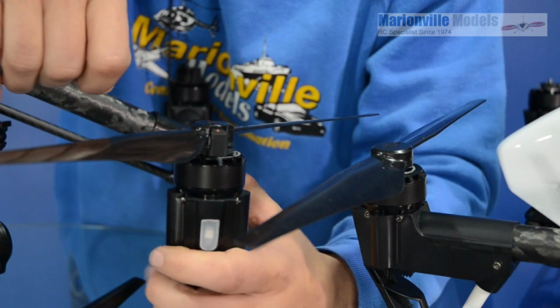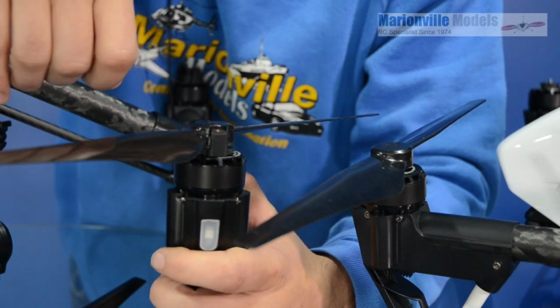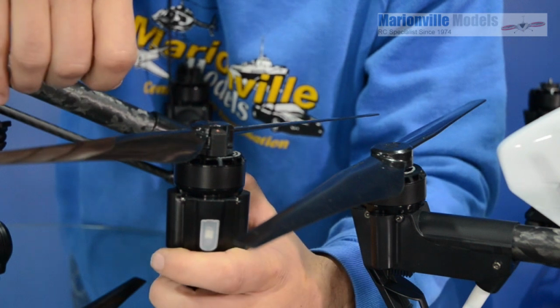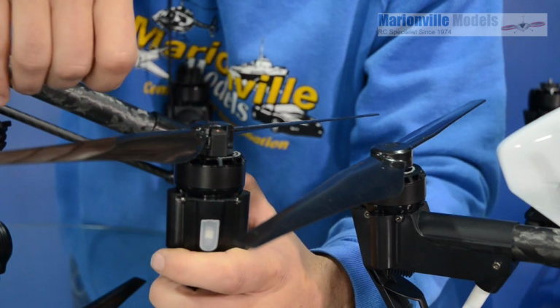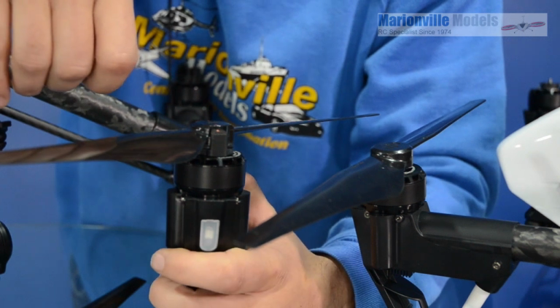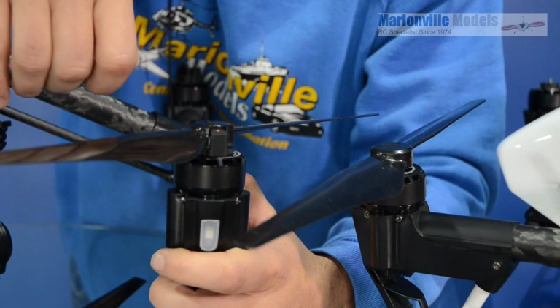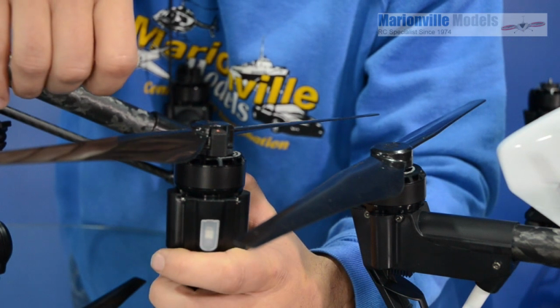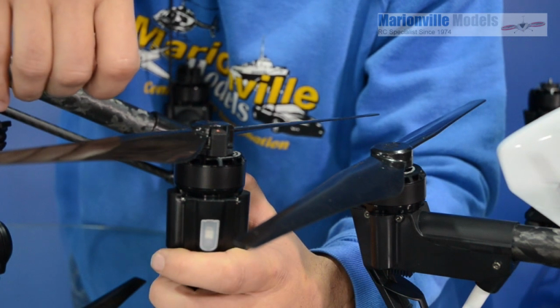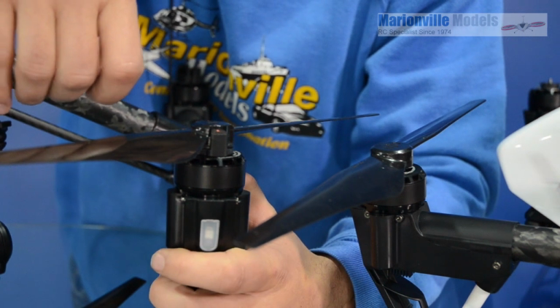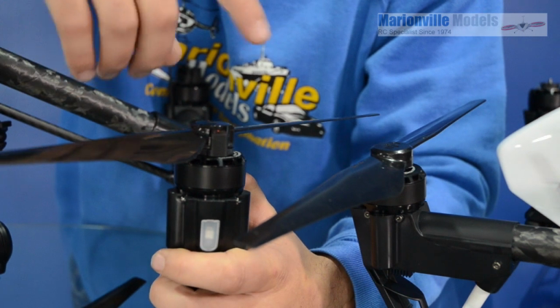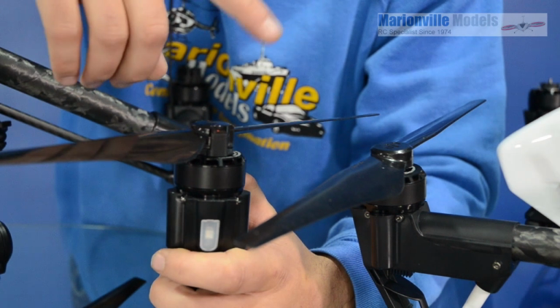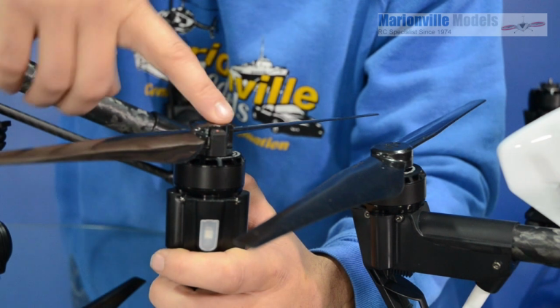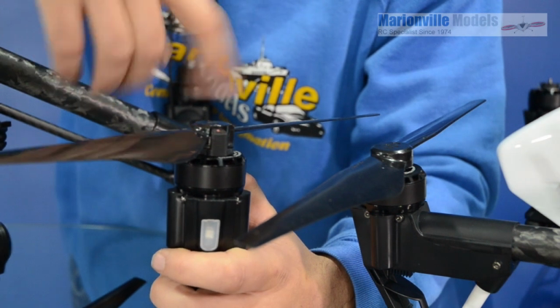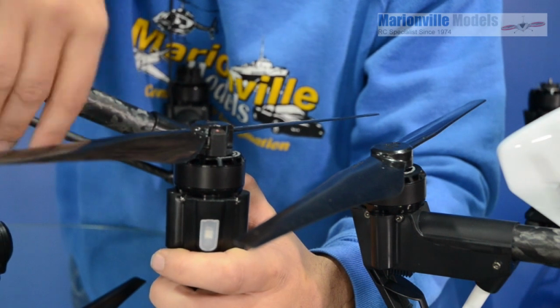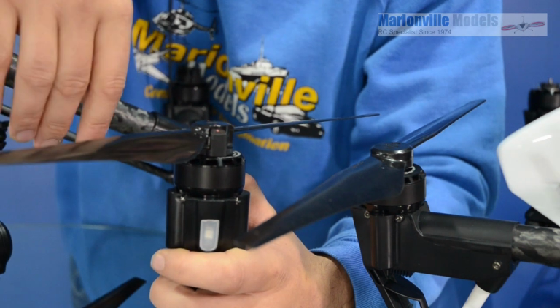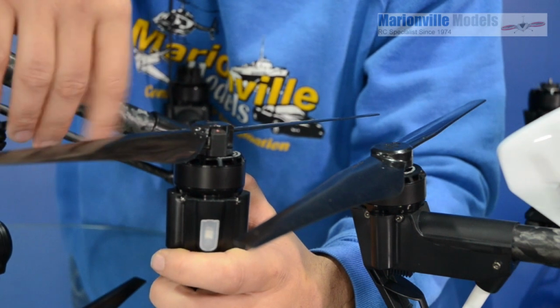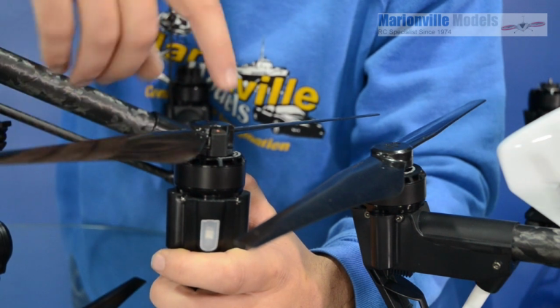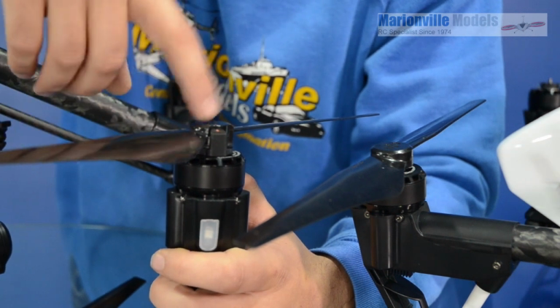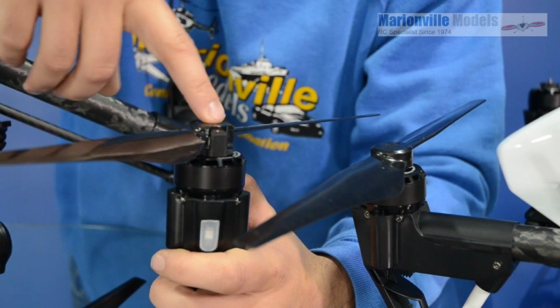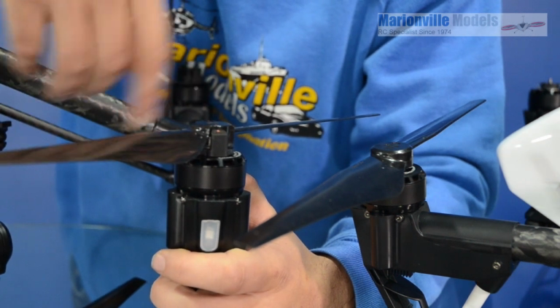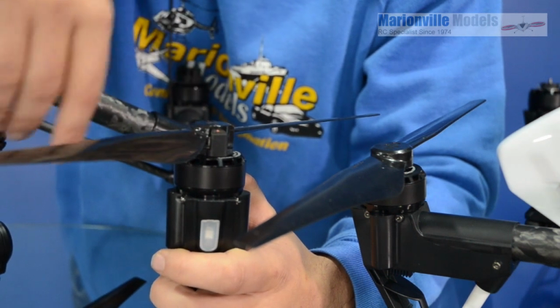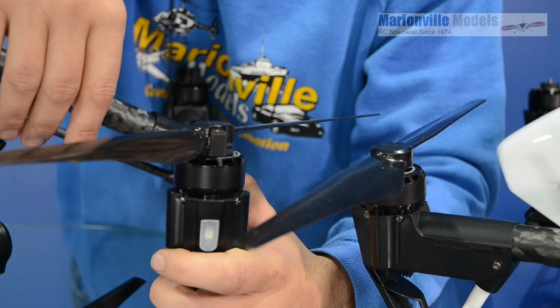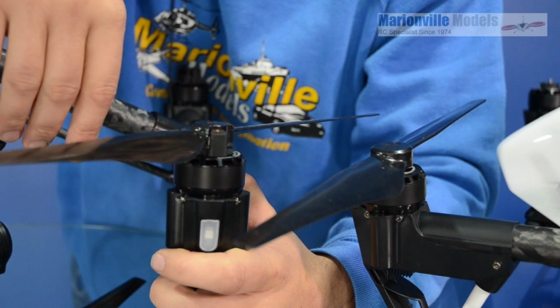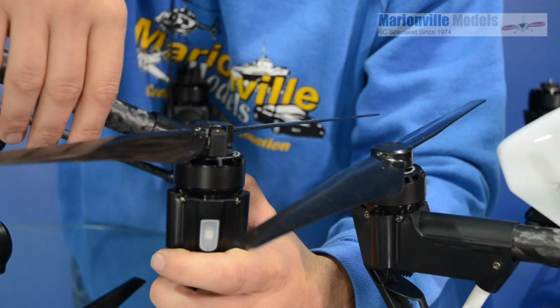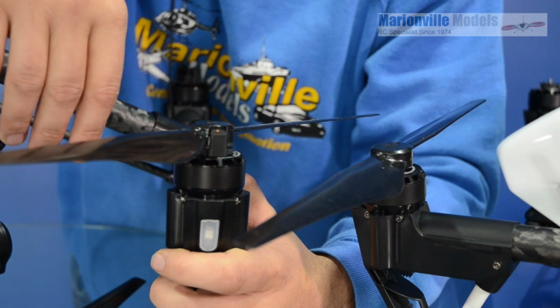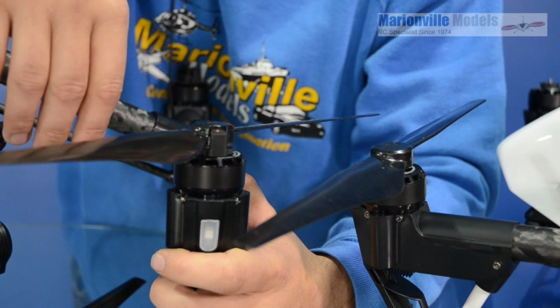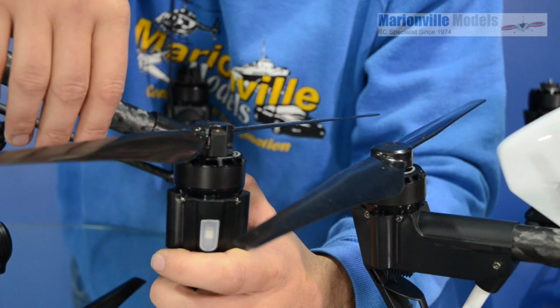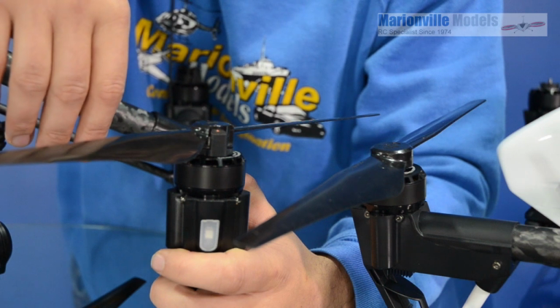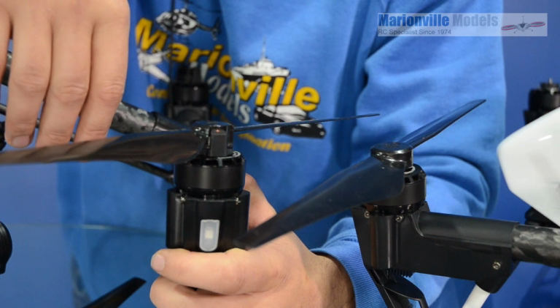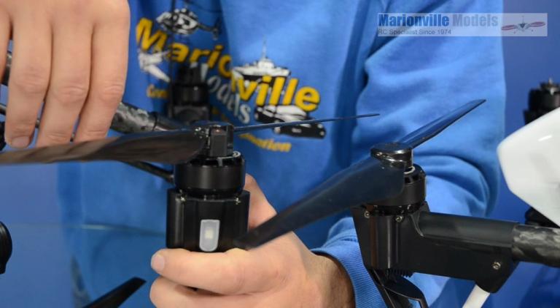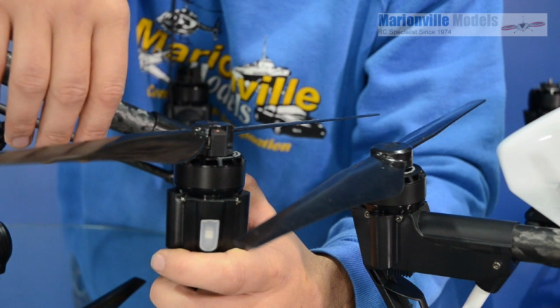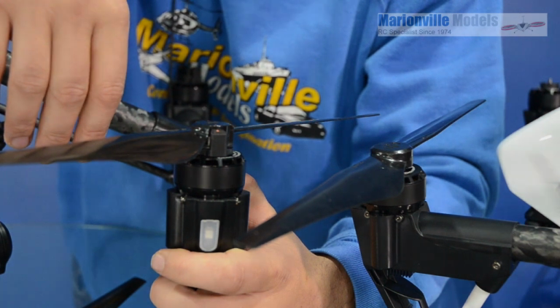So I hope you find this video useful on the new quick-release type props on the new Inspire Pro. Thanks very much. Bye.